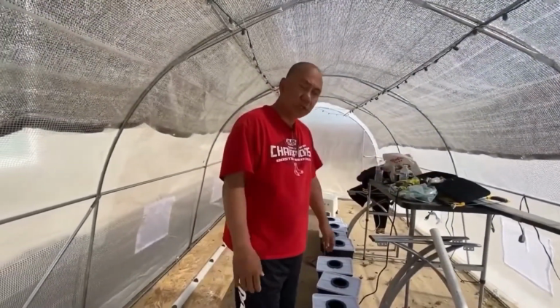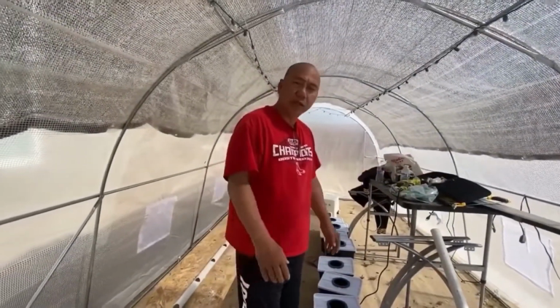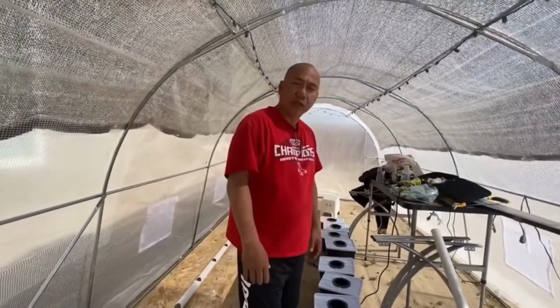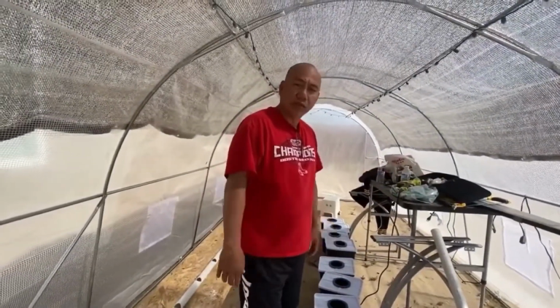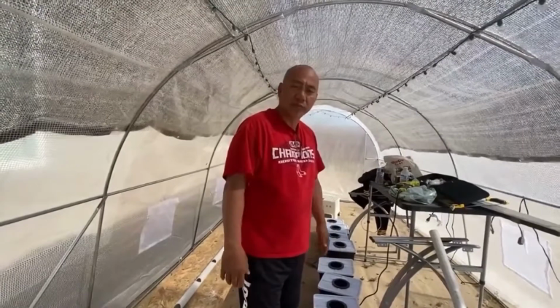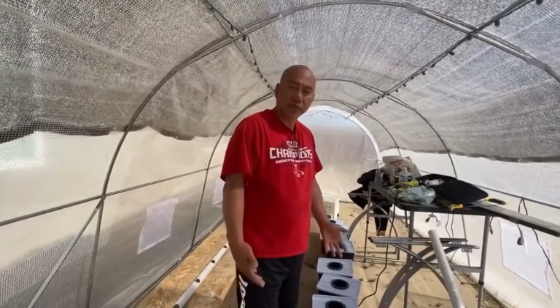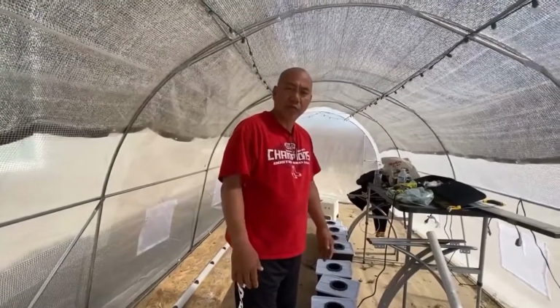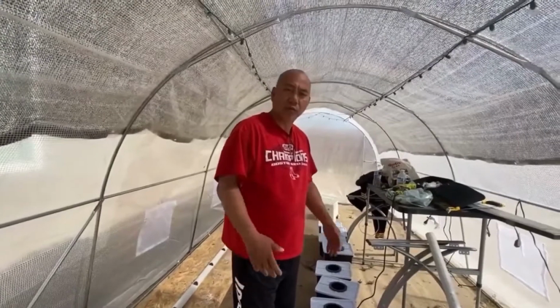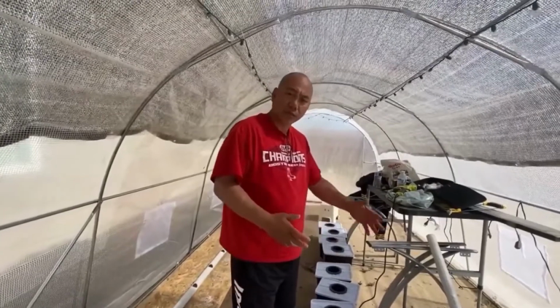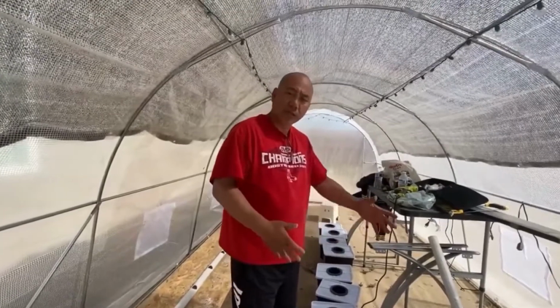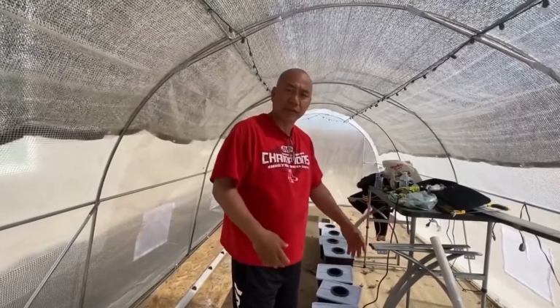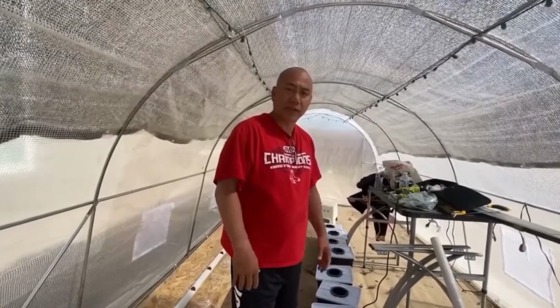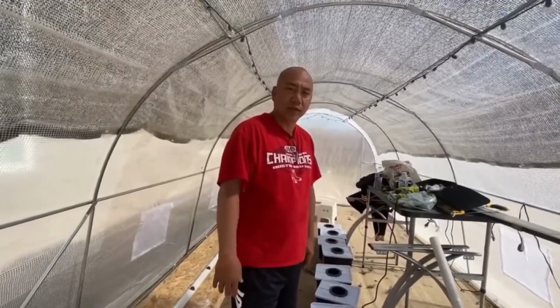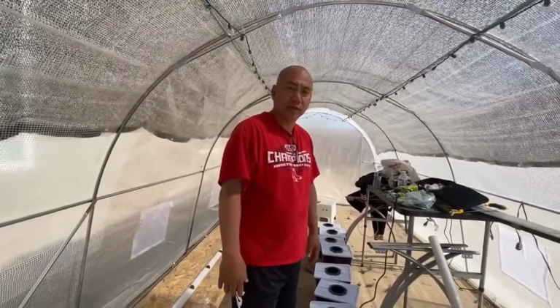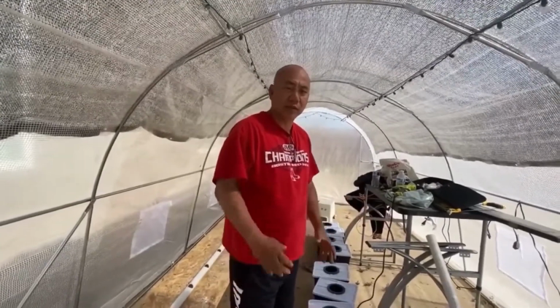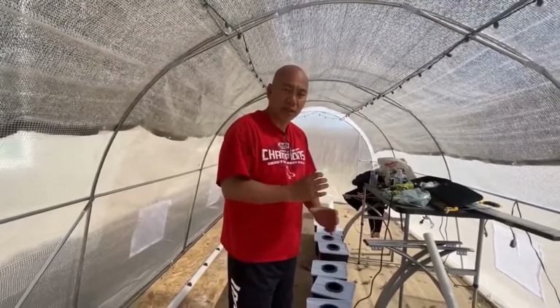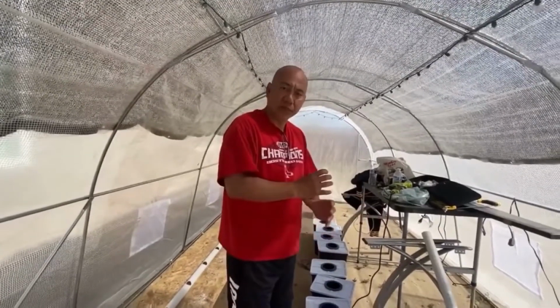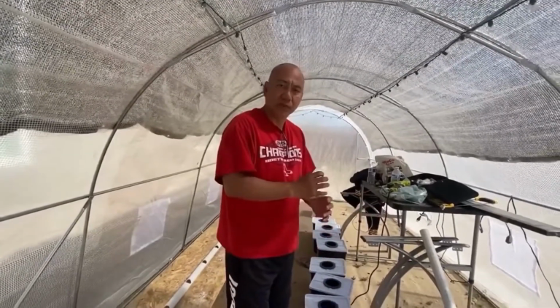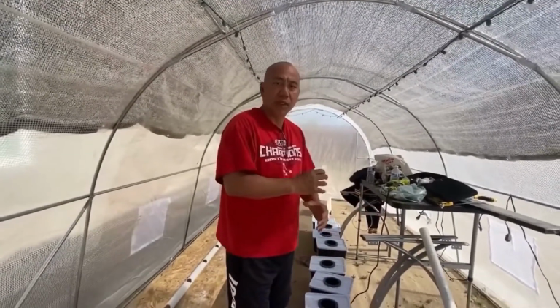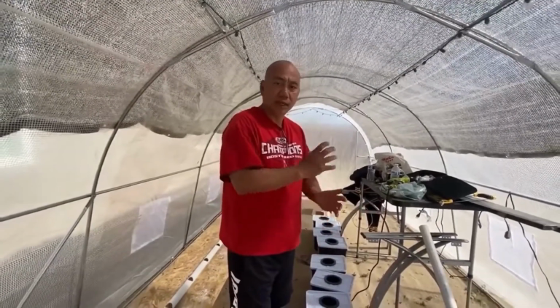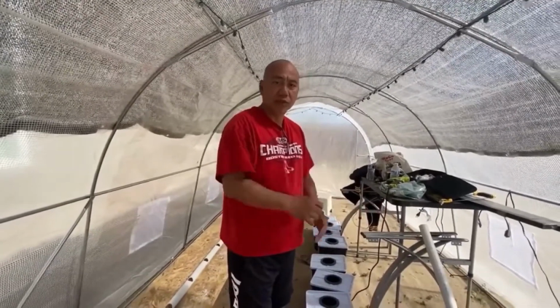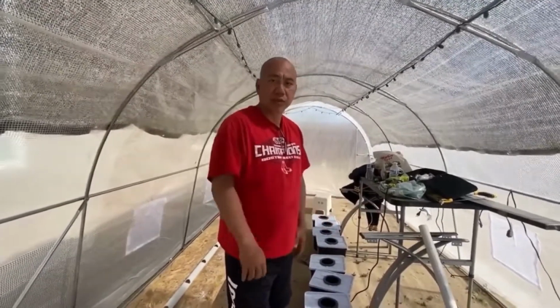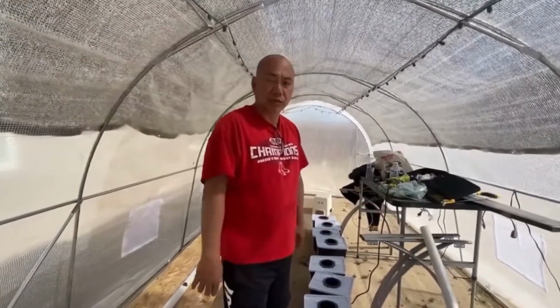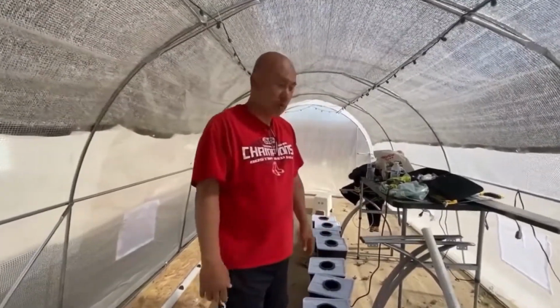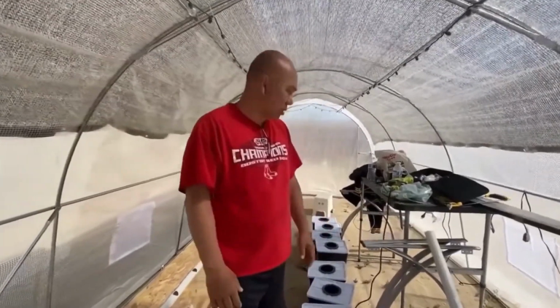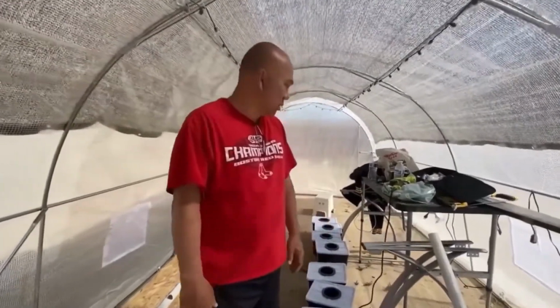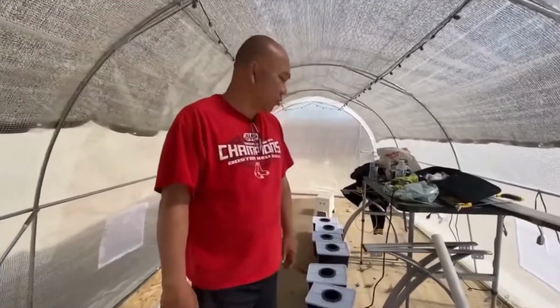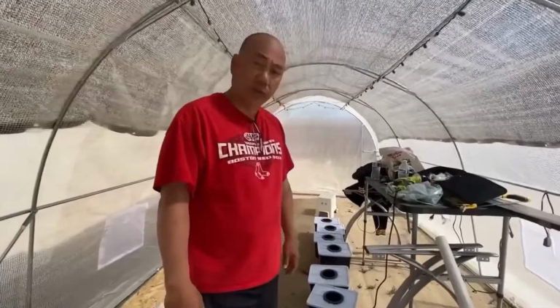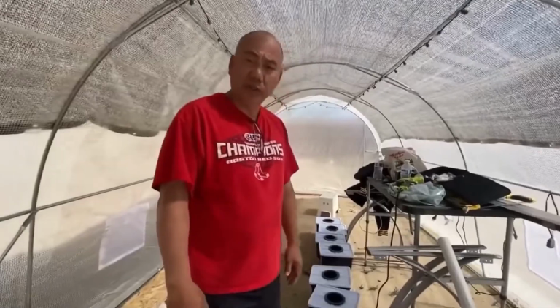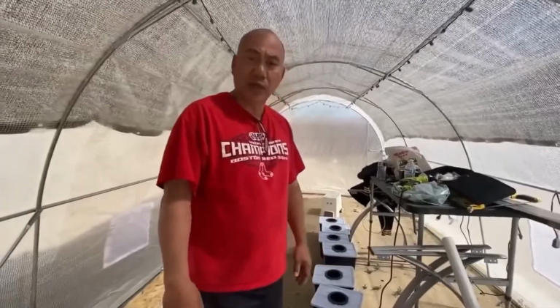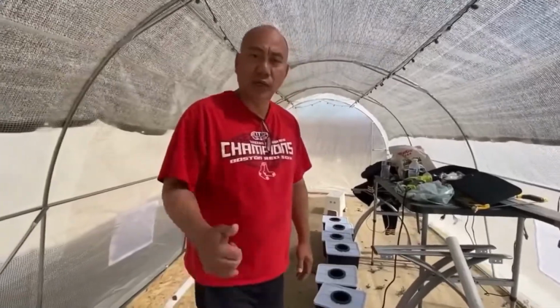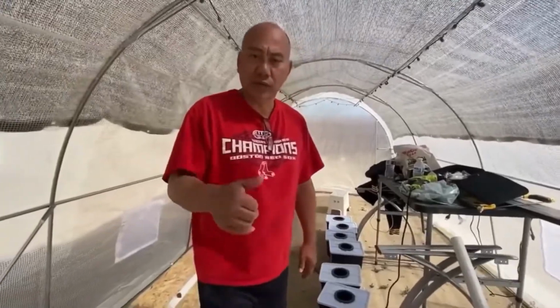We won't use Styrofoam but plastic with the net cups. You will see that when I do it.